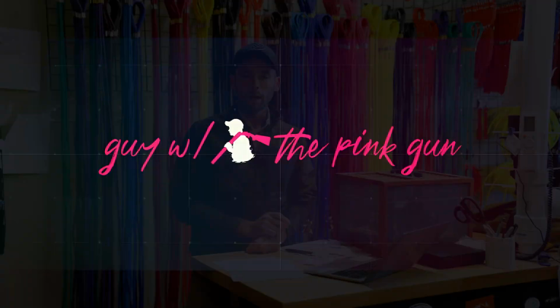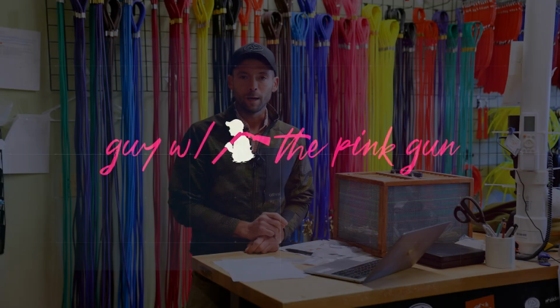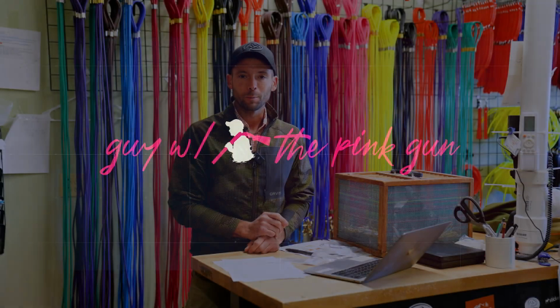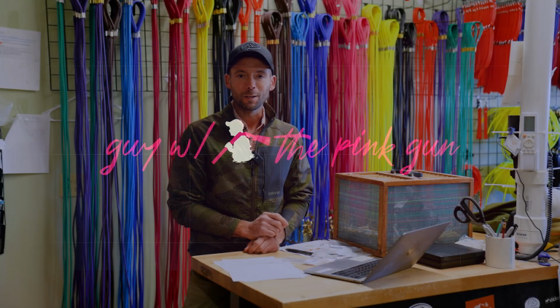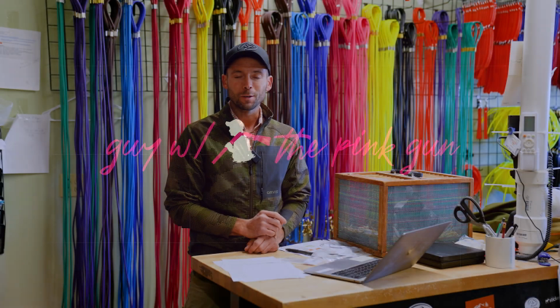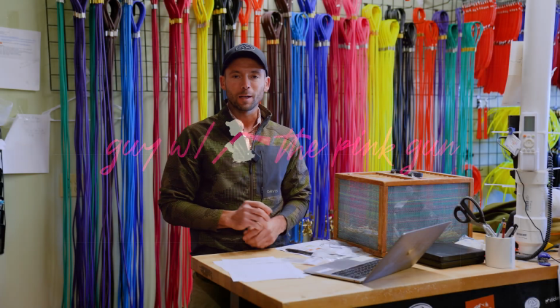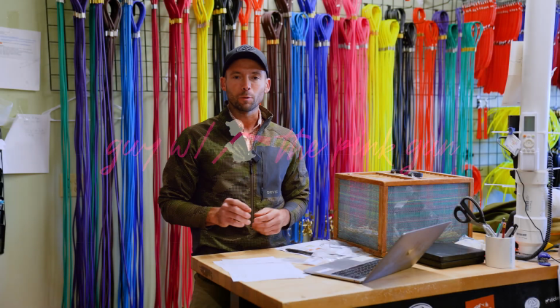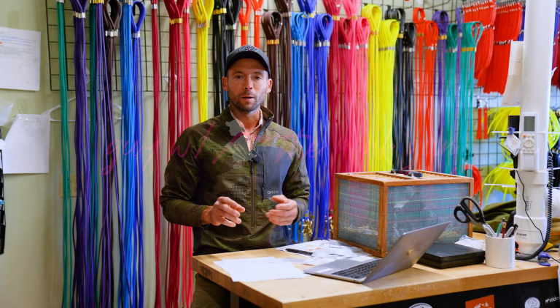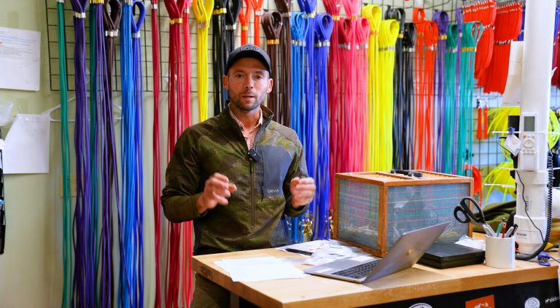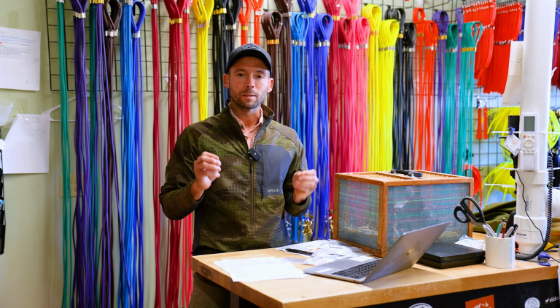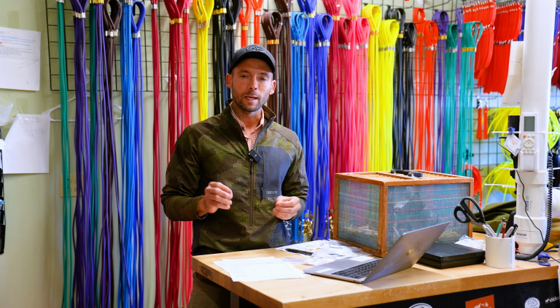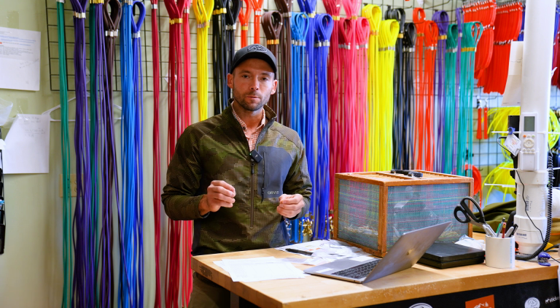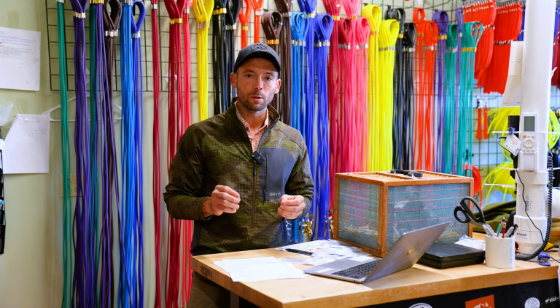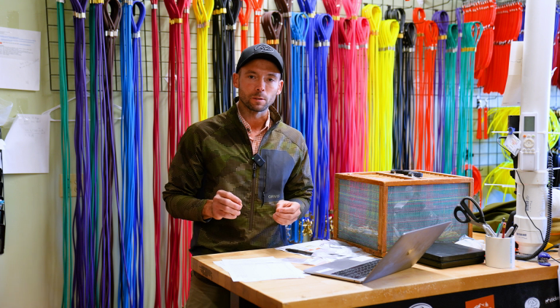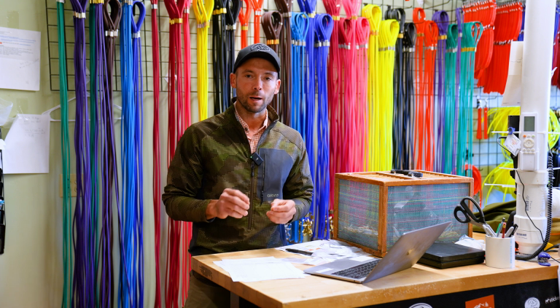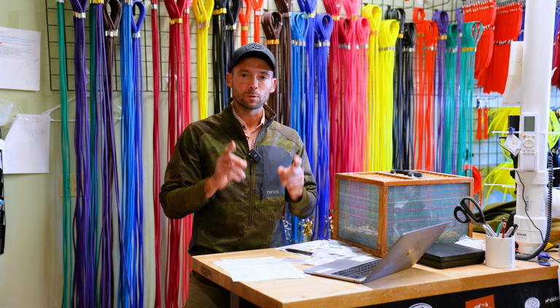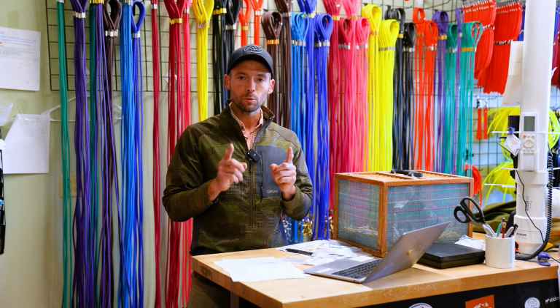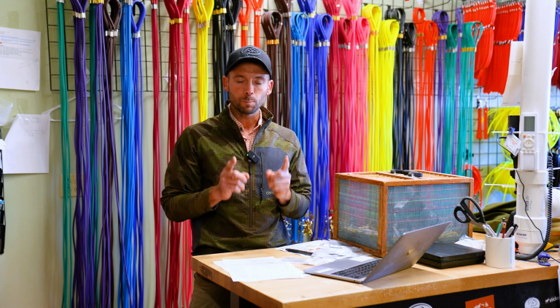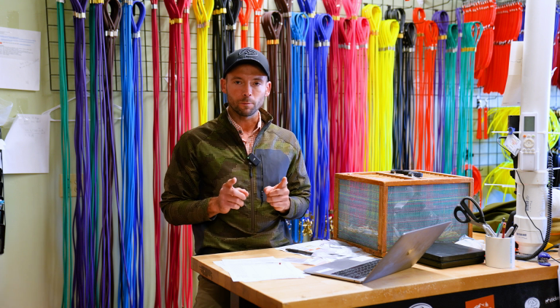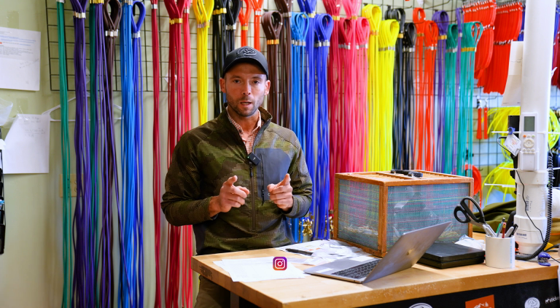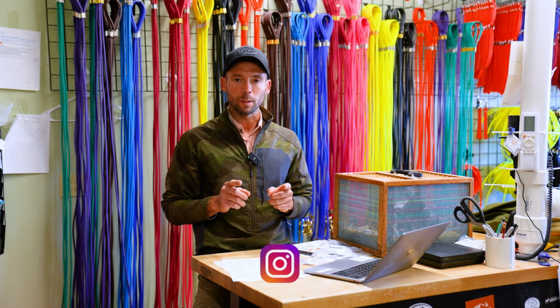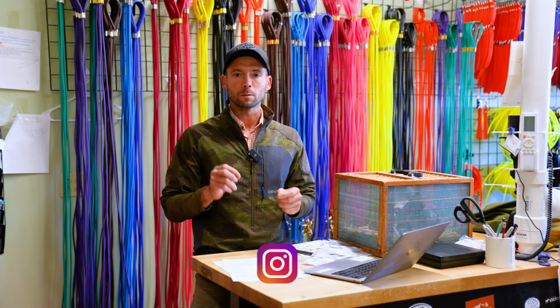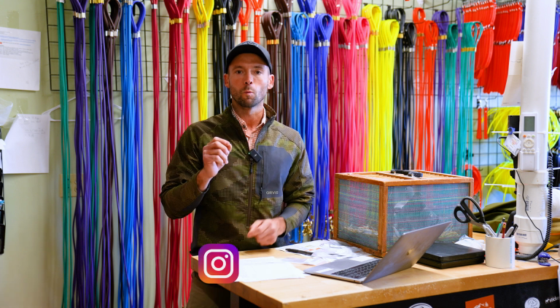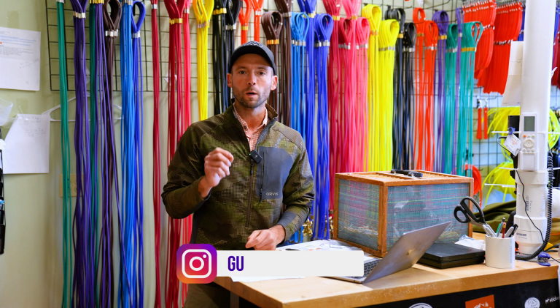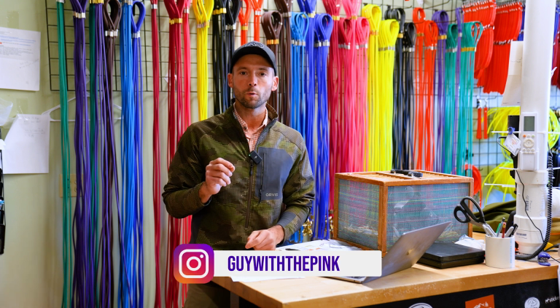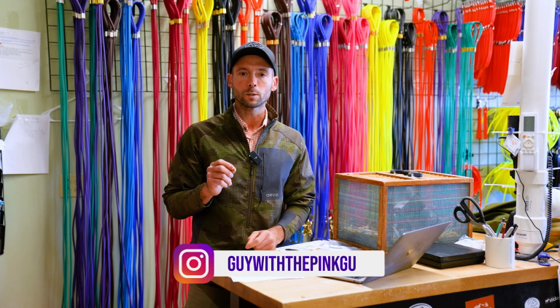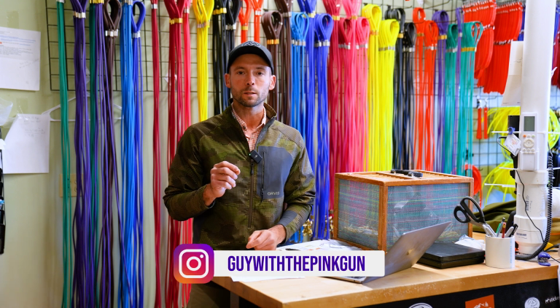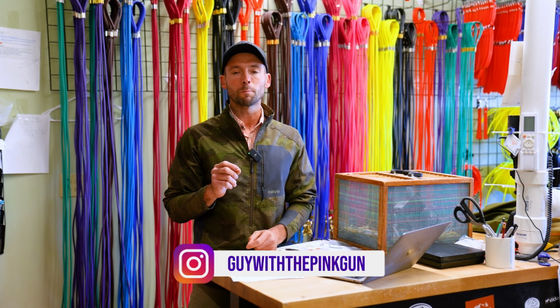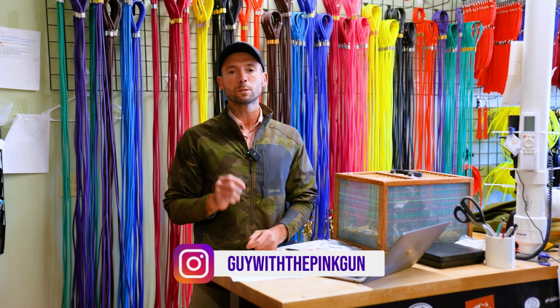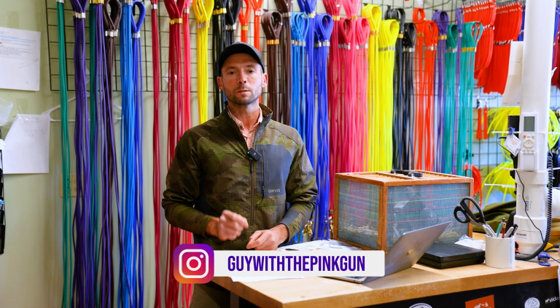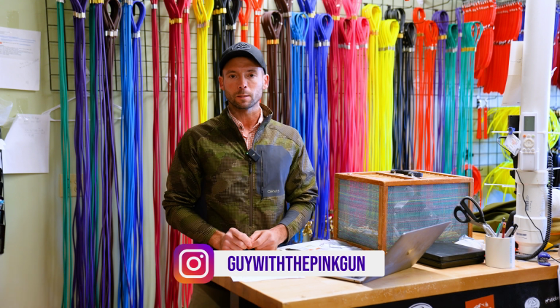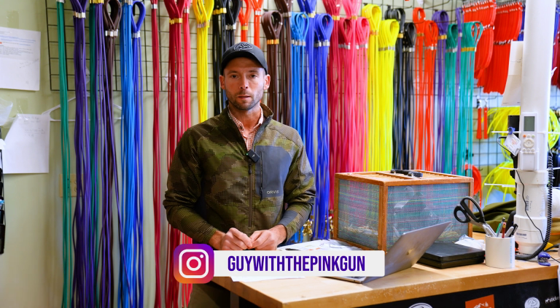Hey everybody, Ethan here, the Guy with the Pink Gun, and today's video is about two specific topics, one of which is pigeon sexing.